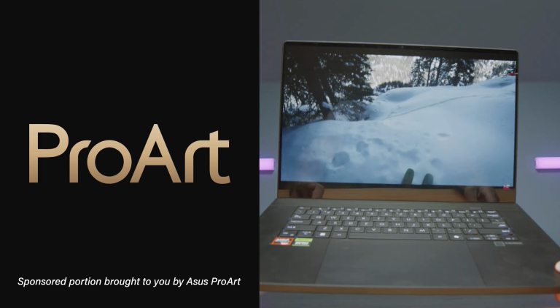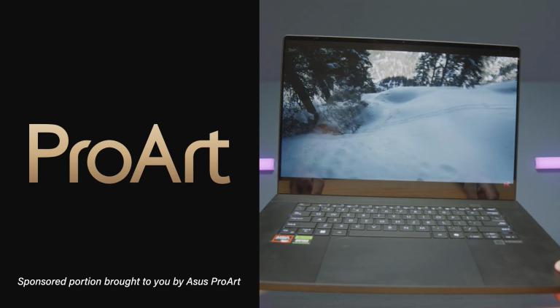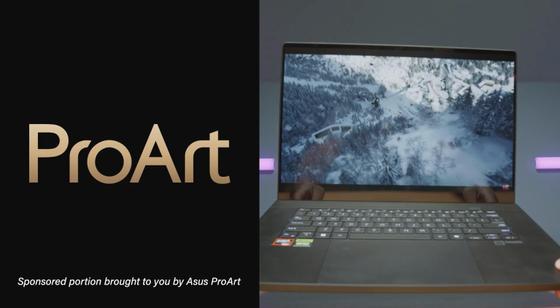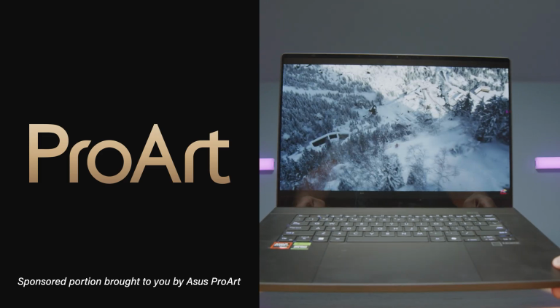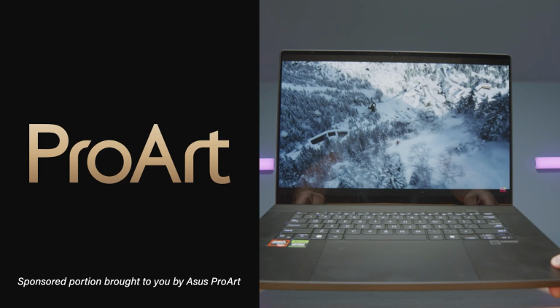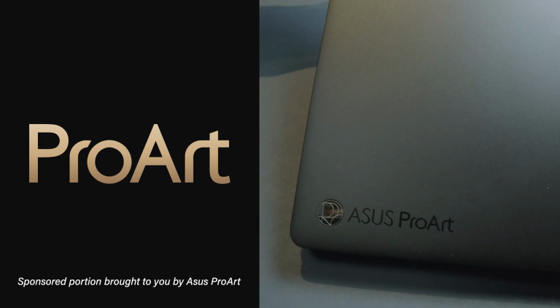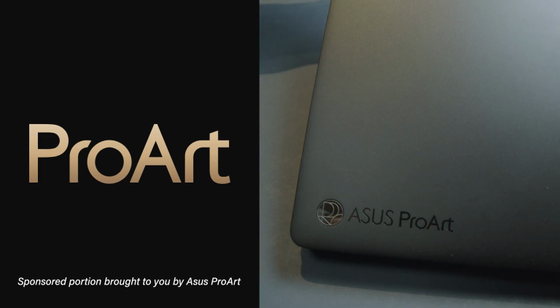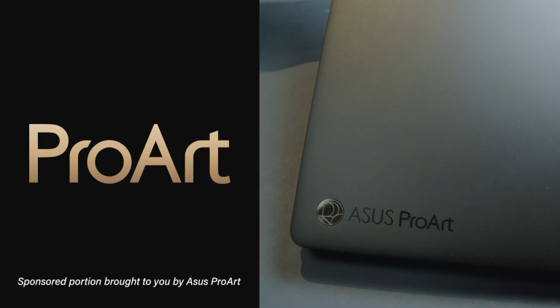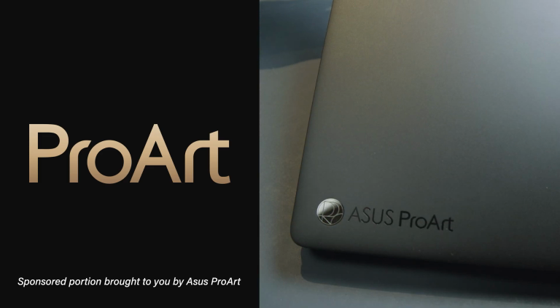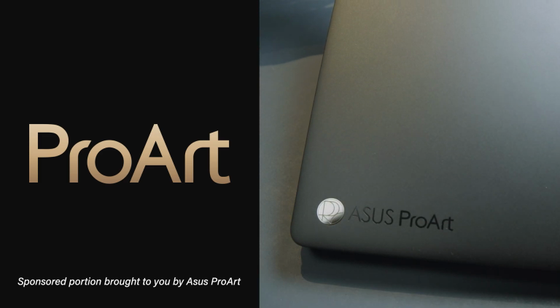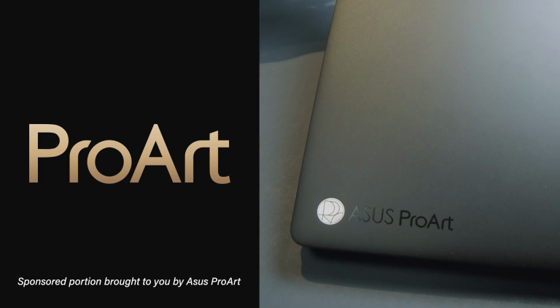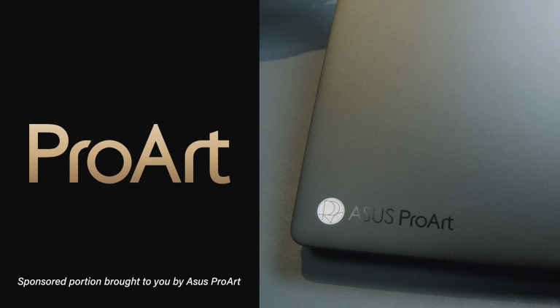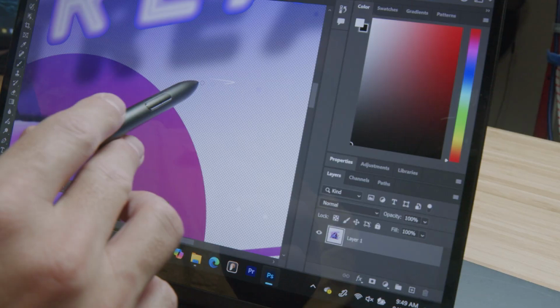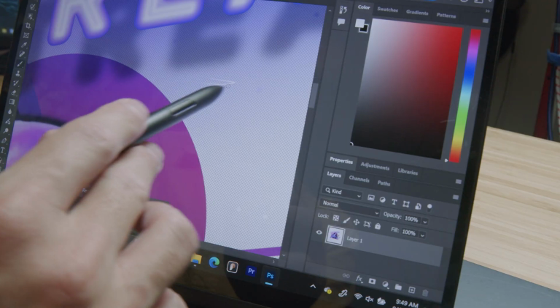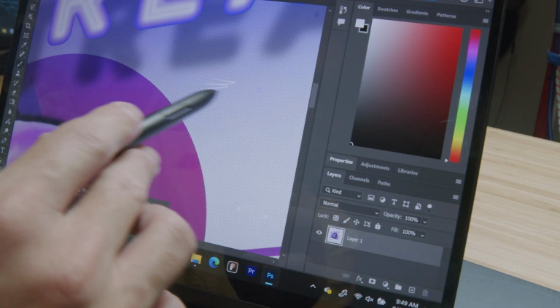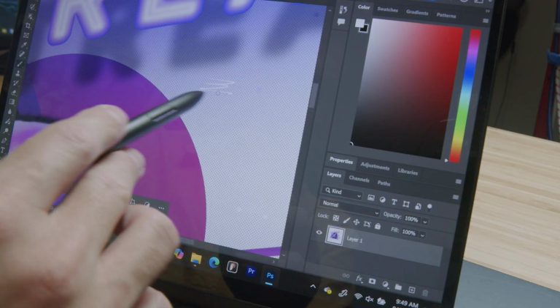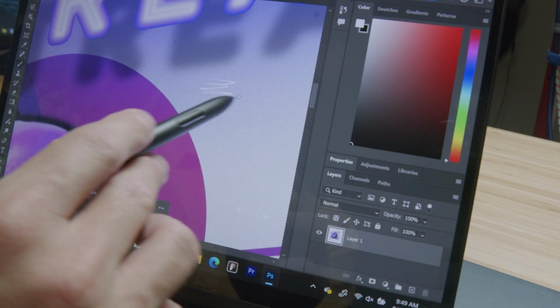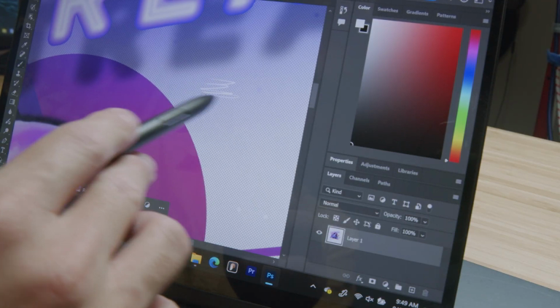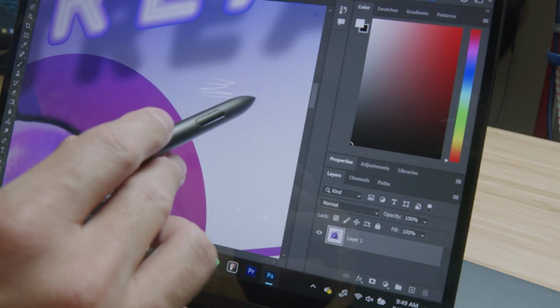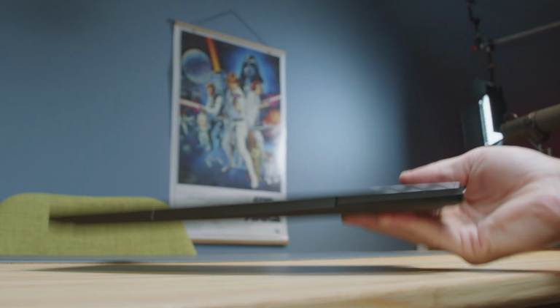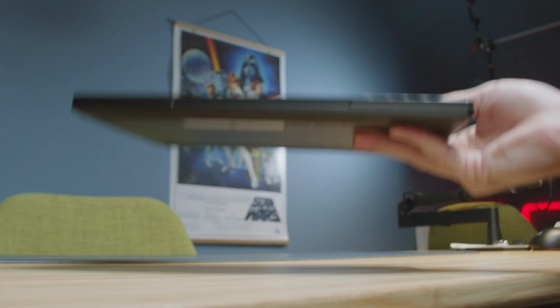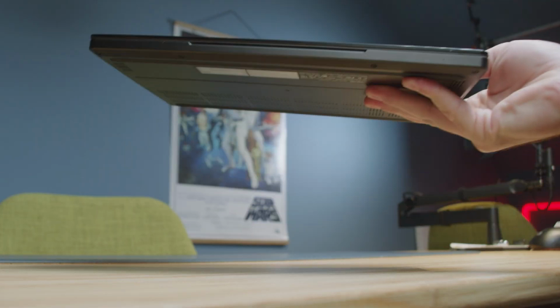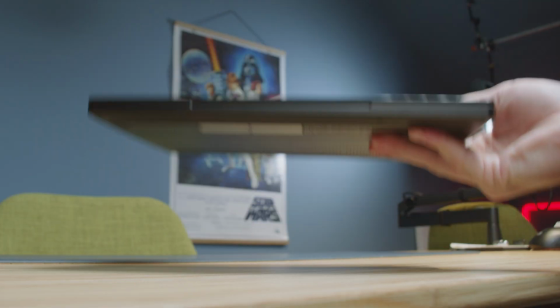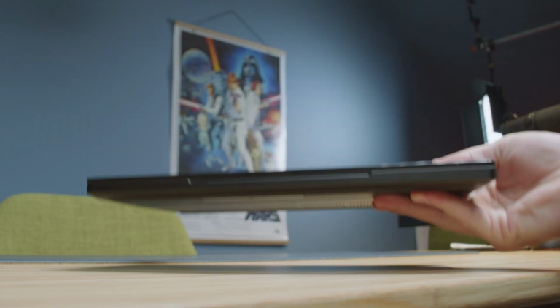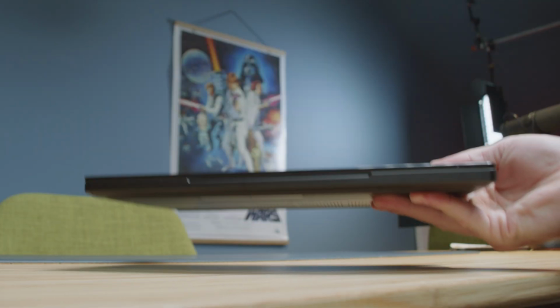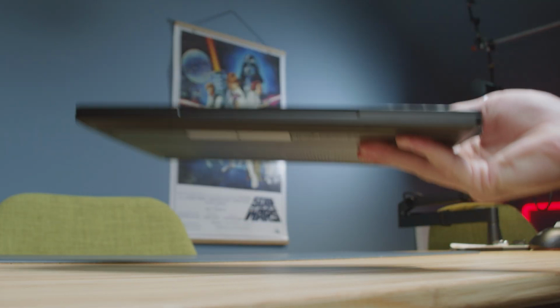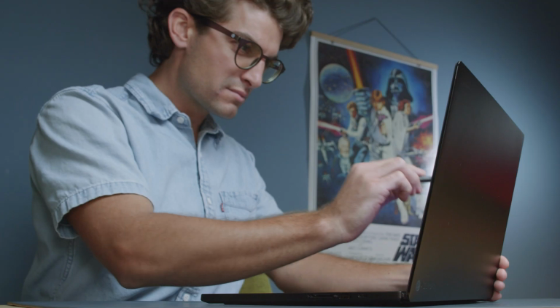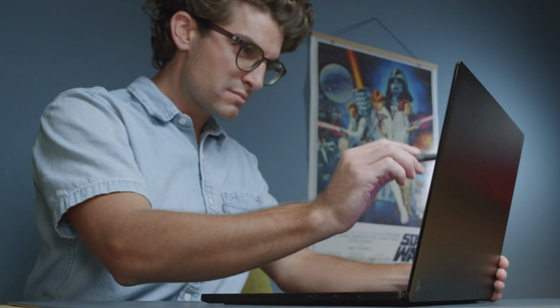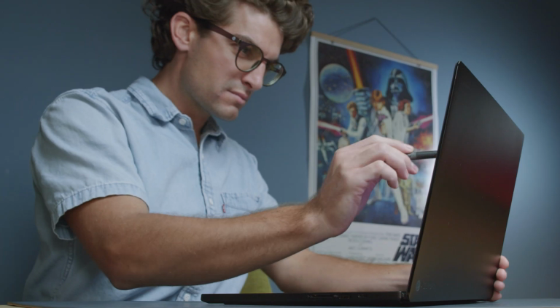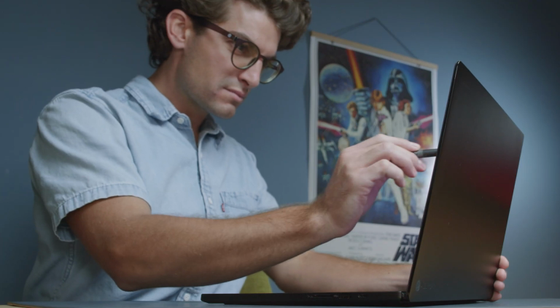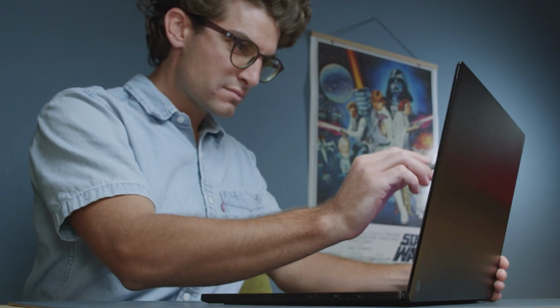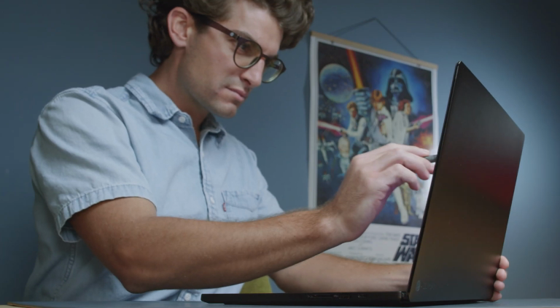This video is brought to you by Asus ProArt Laptops — built from the ground up for creators. More information to come later in the video.